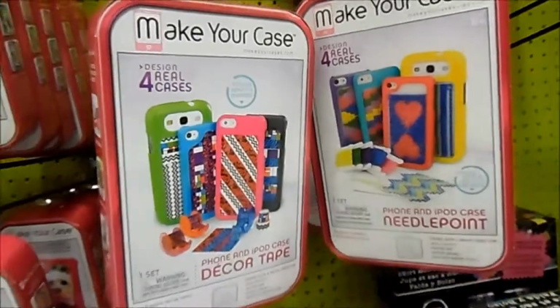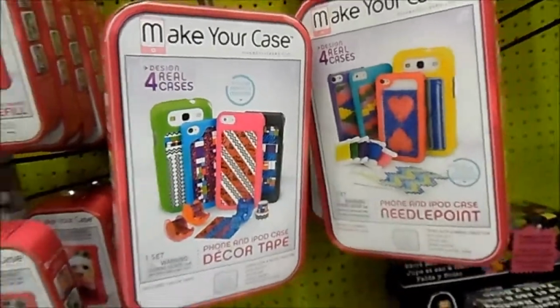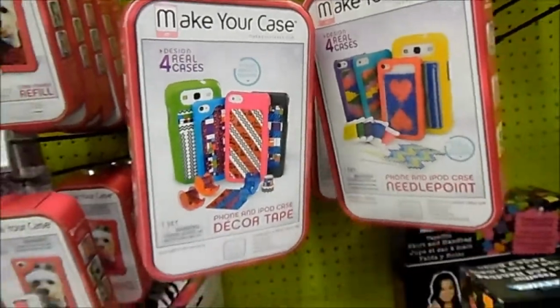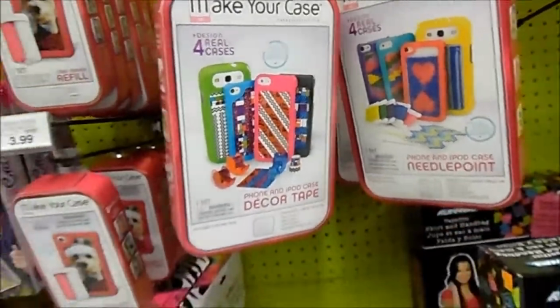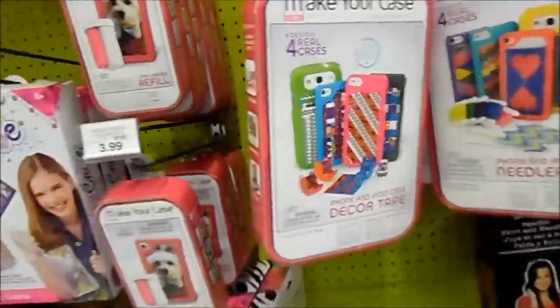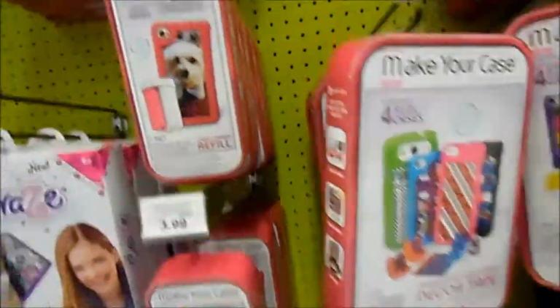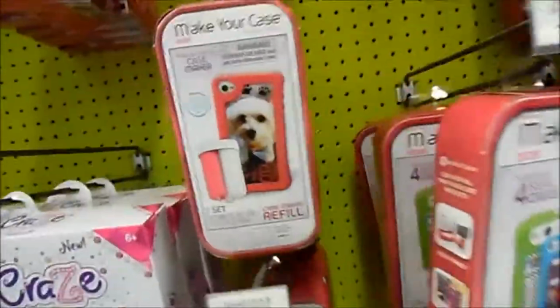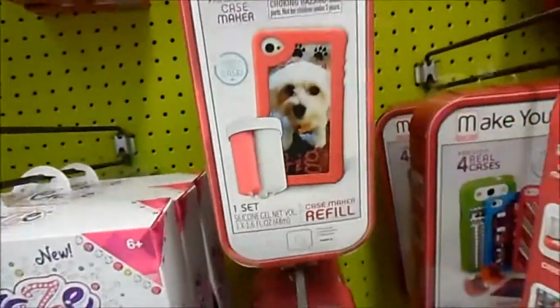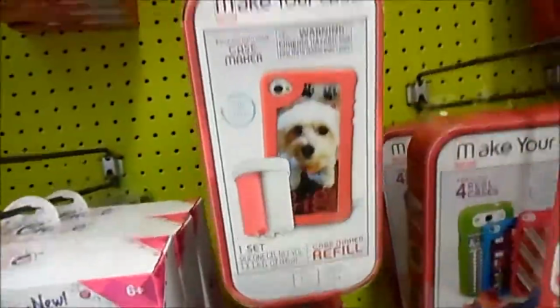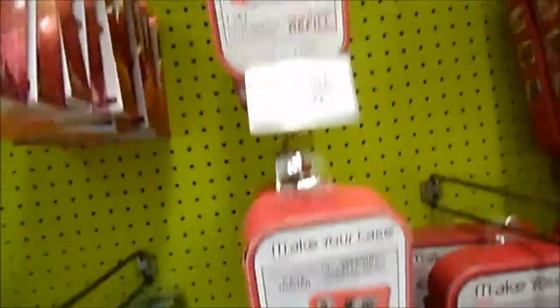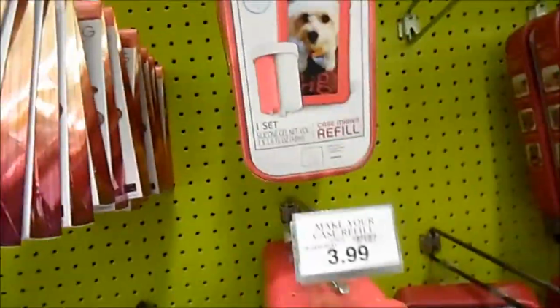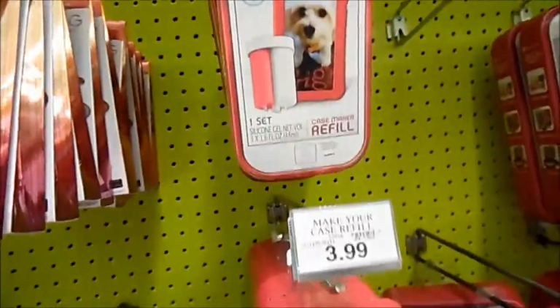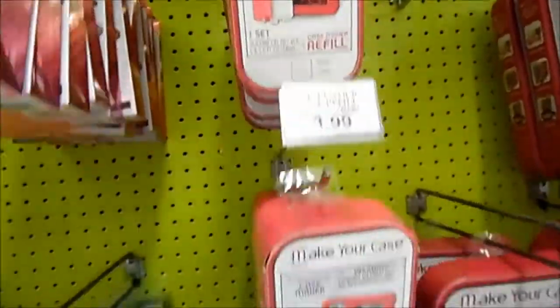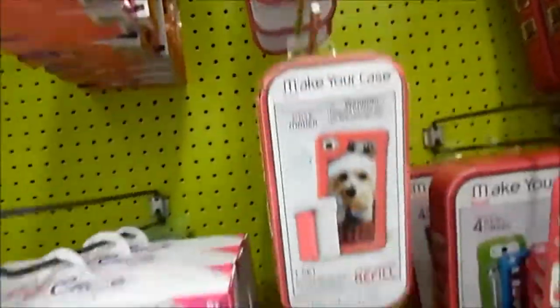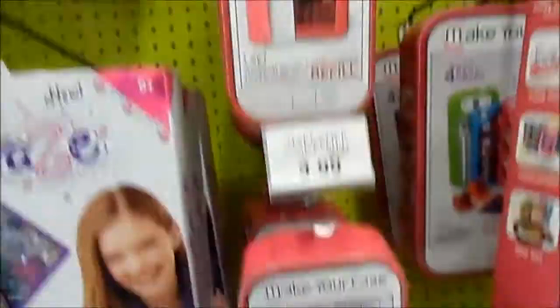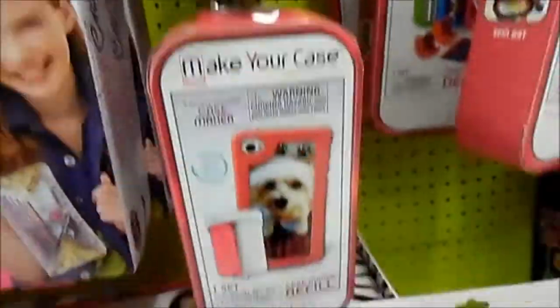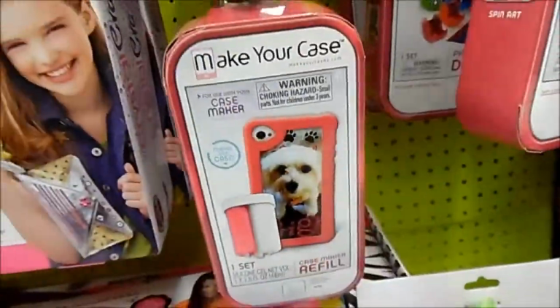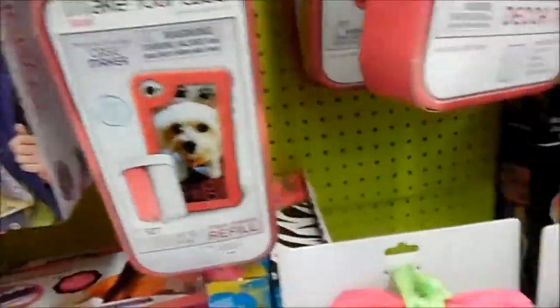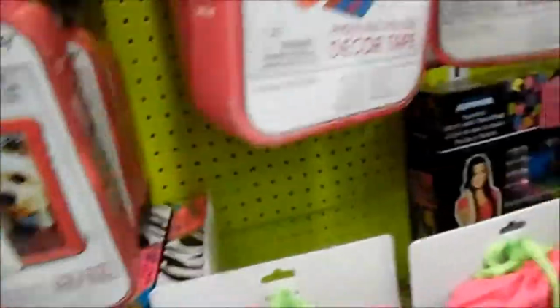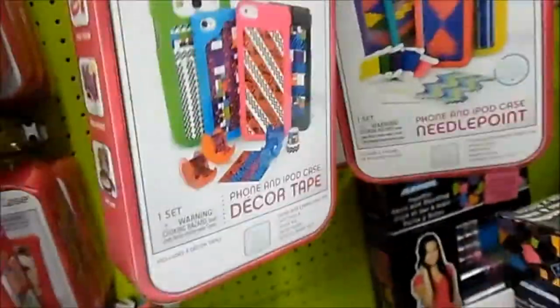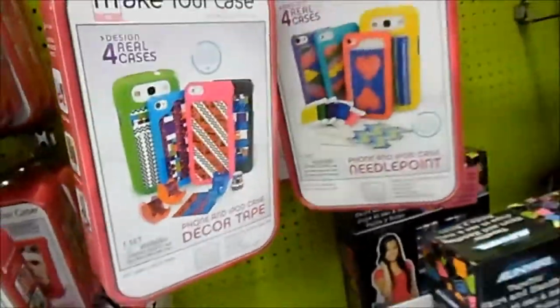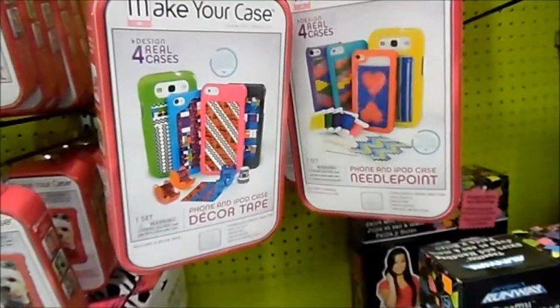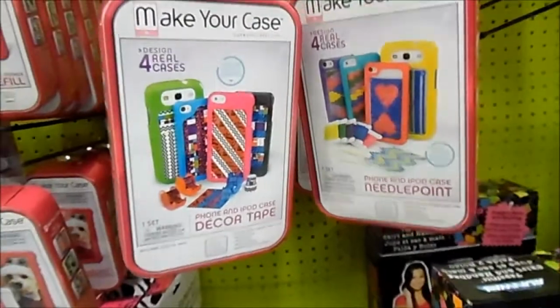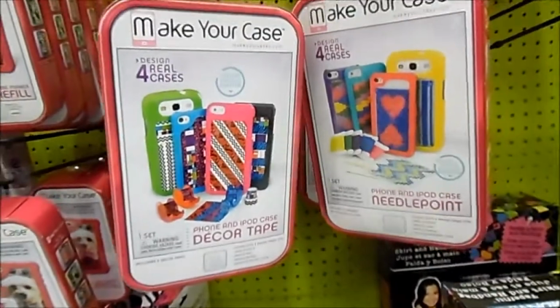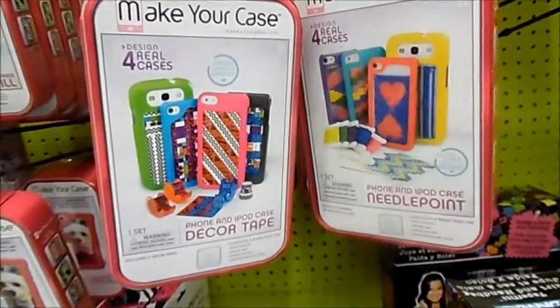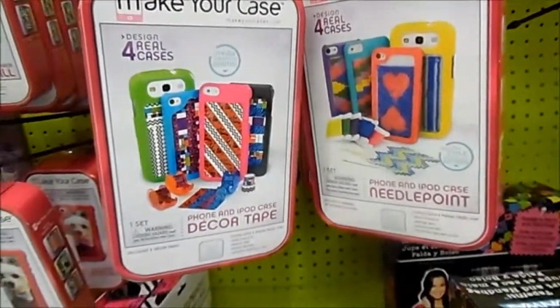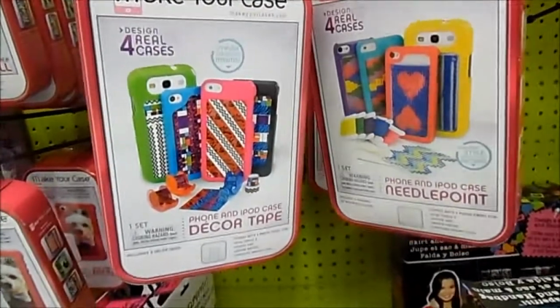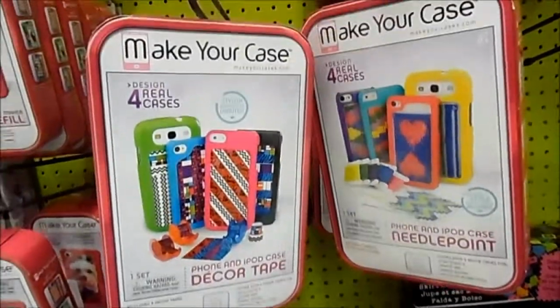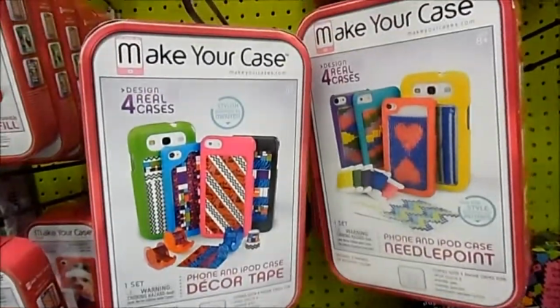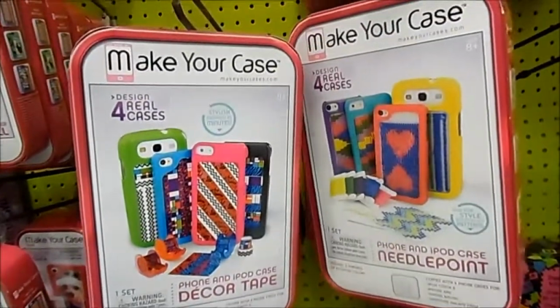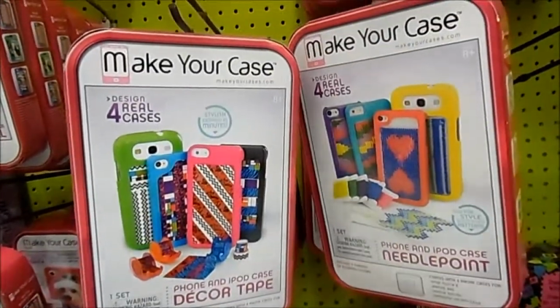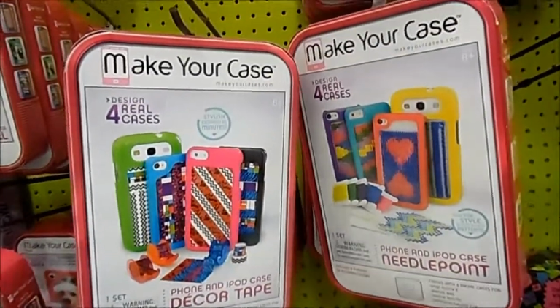They have different kinds of make-your-case options. There are different types of make-your-cases. If I had a high schooler, I'd stick with the Decor Tape or the Needle Point.